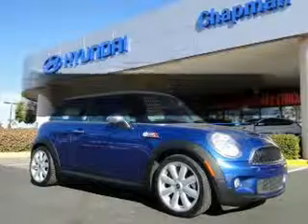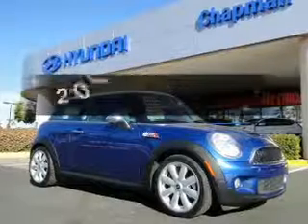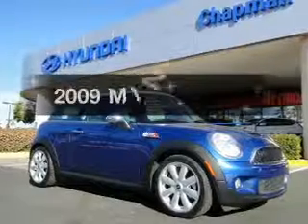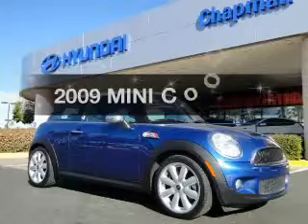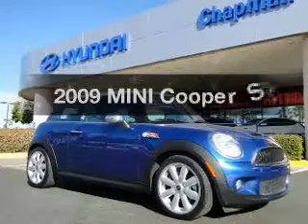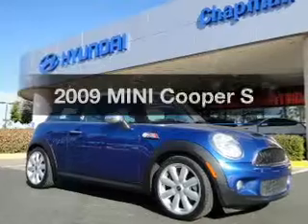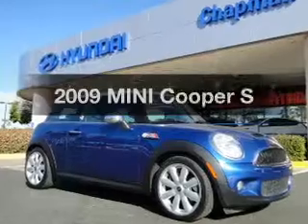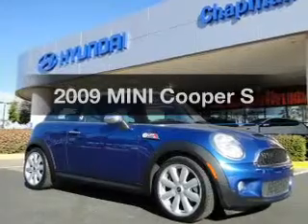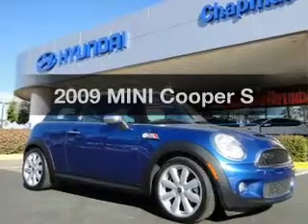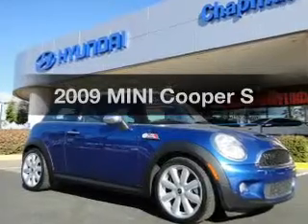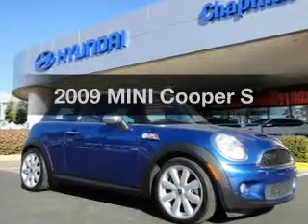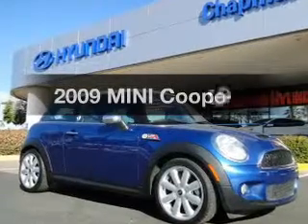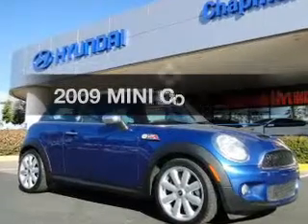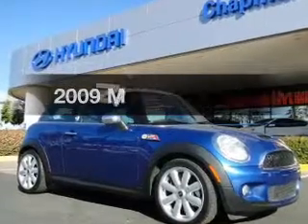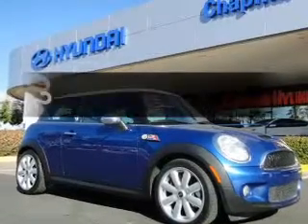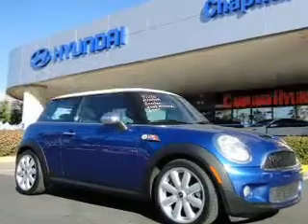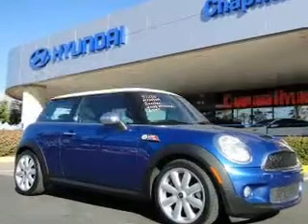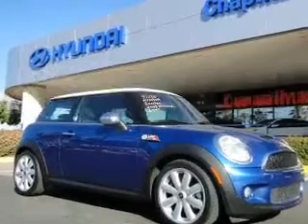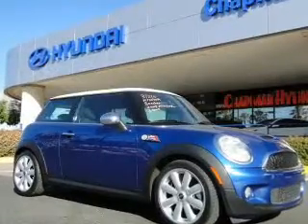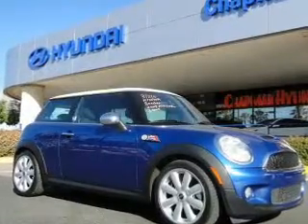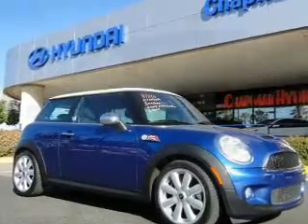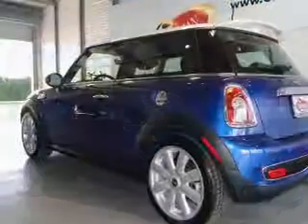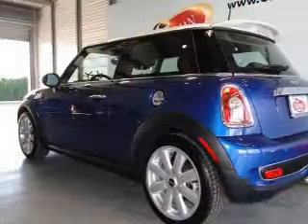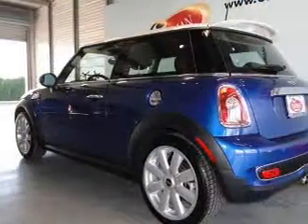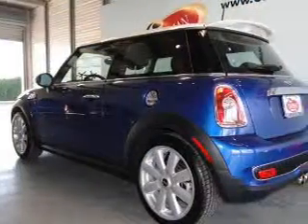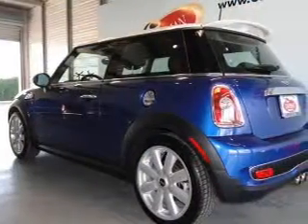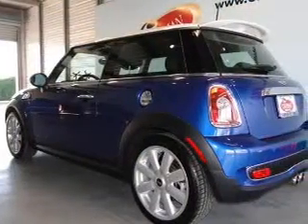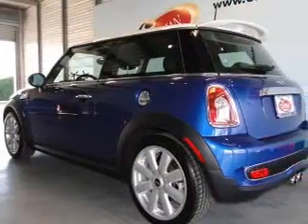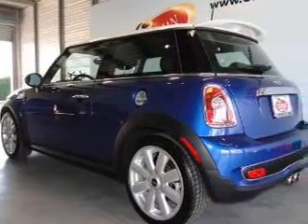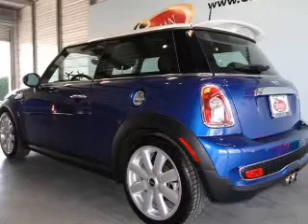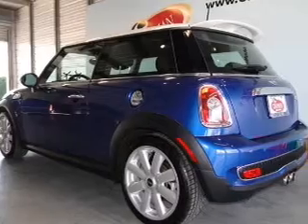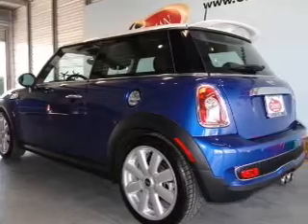Get noticed in this 2009 Mini Cooper. If you're looking for a first-rate auto, this one could be yours today.